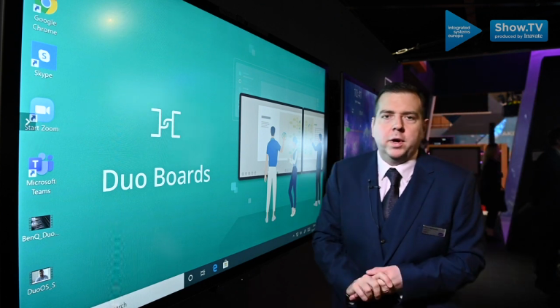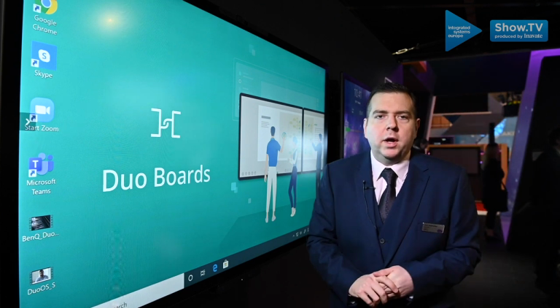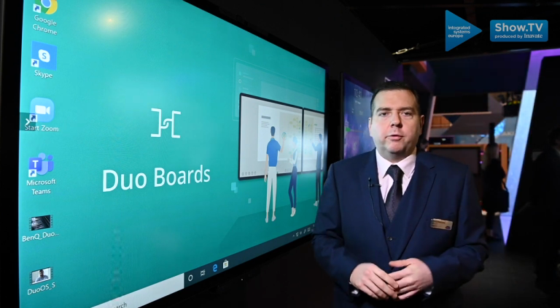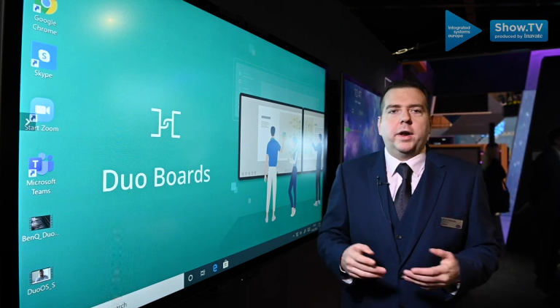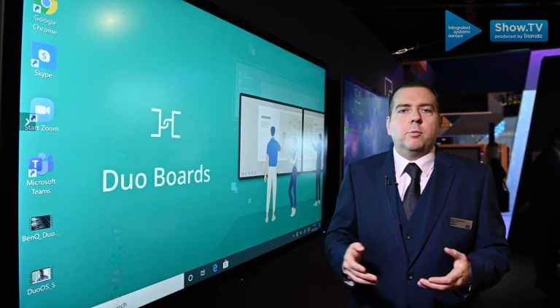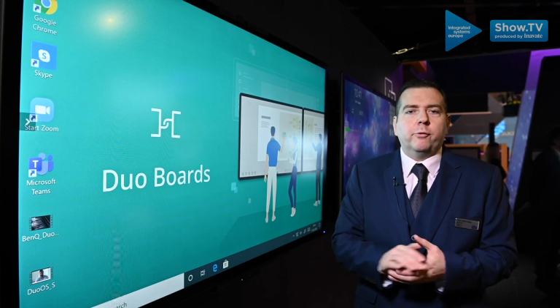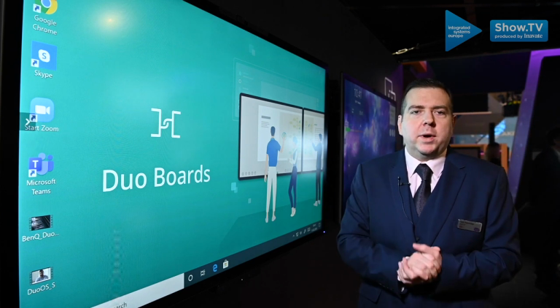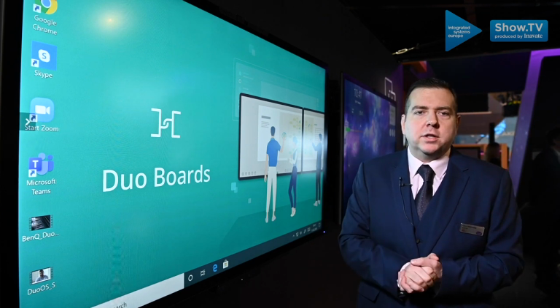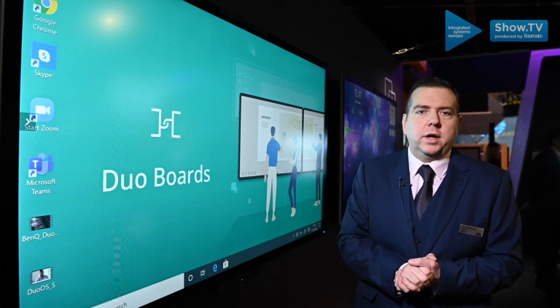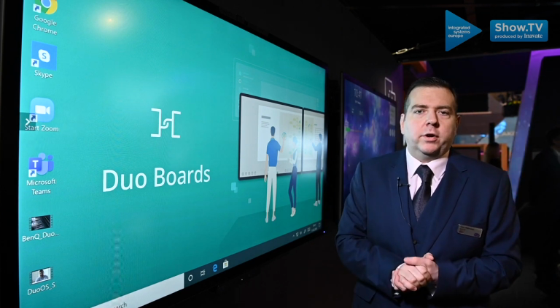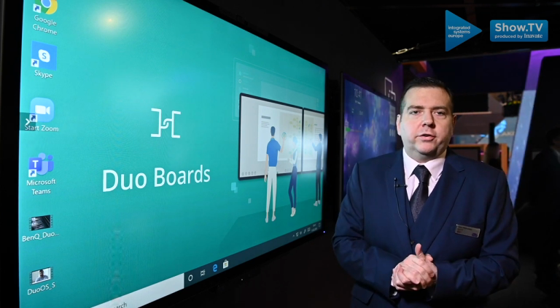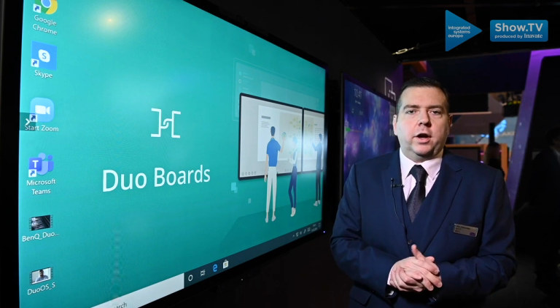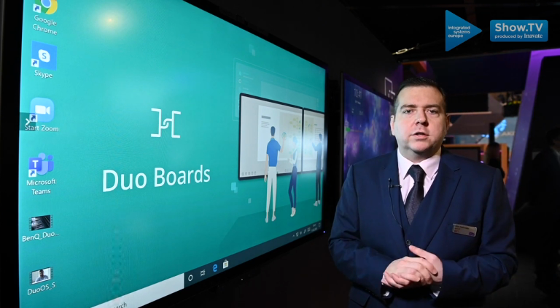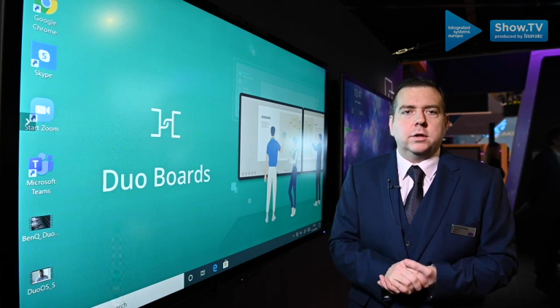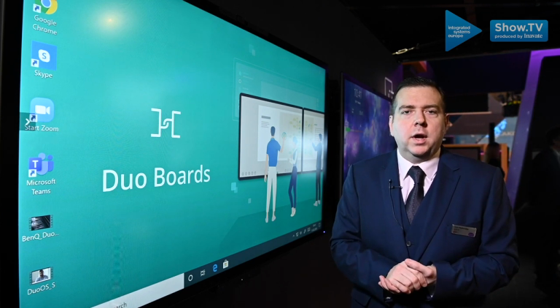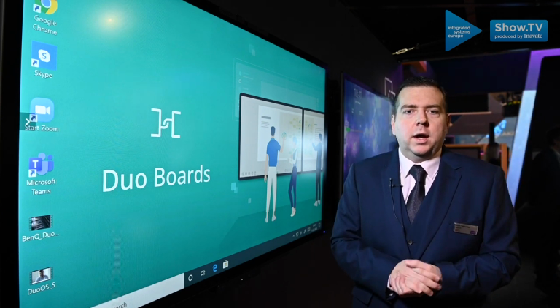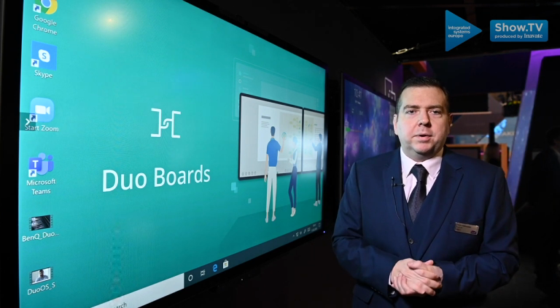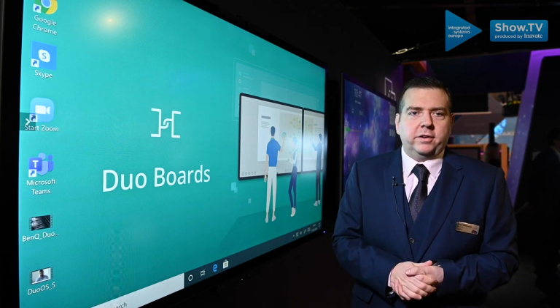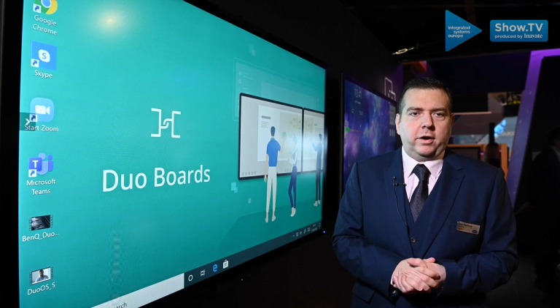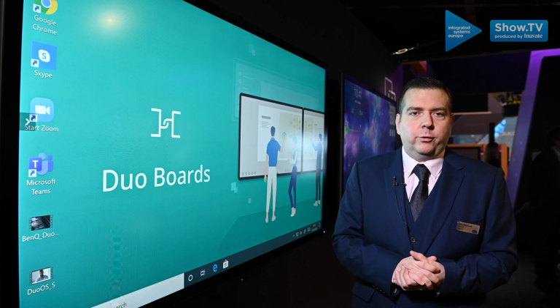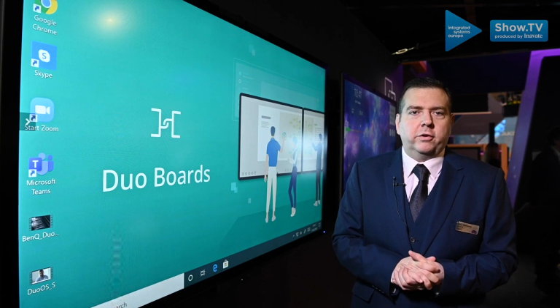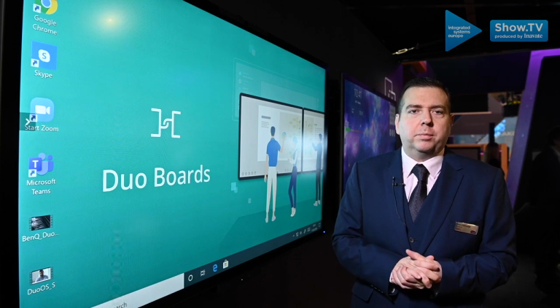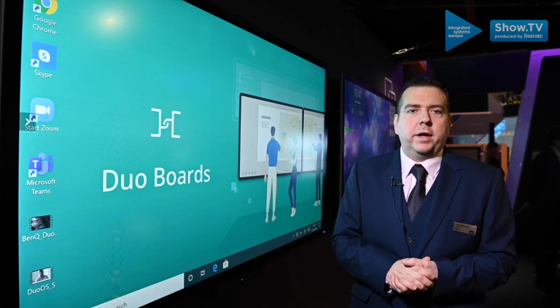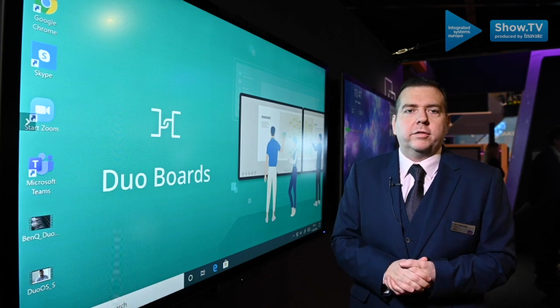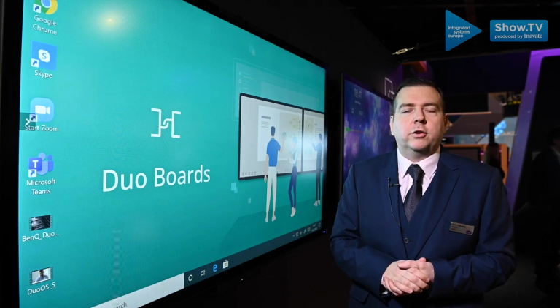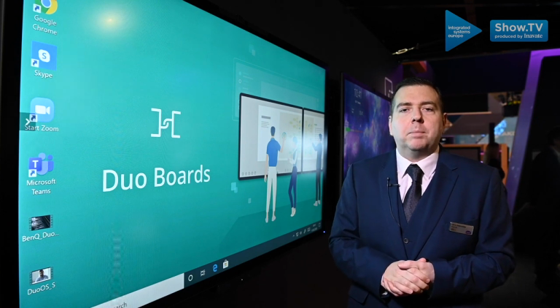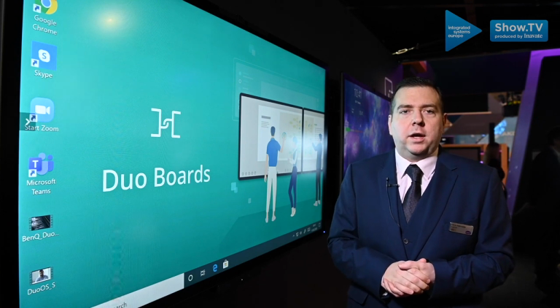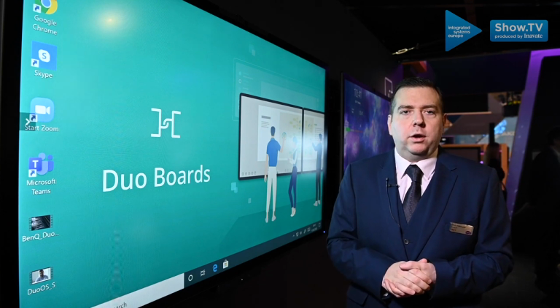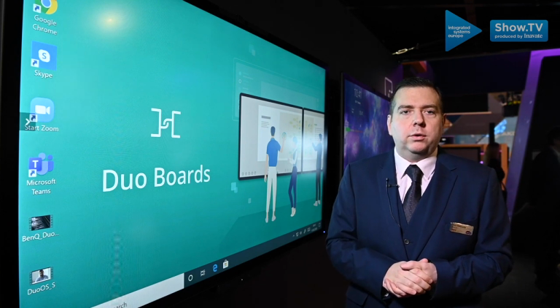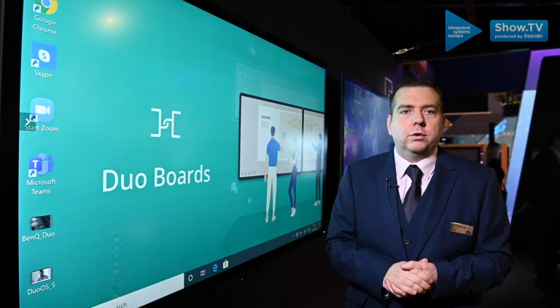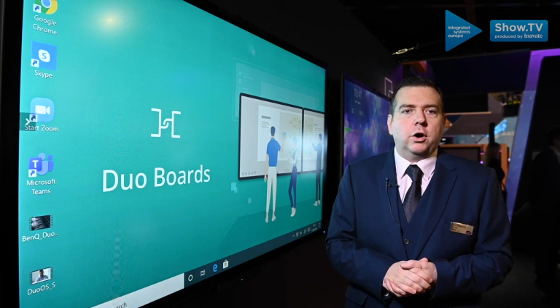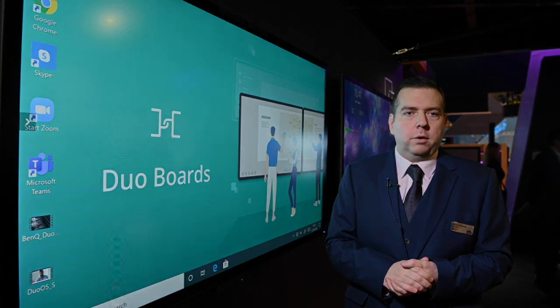For more information, please visit business-displays.benq.com.